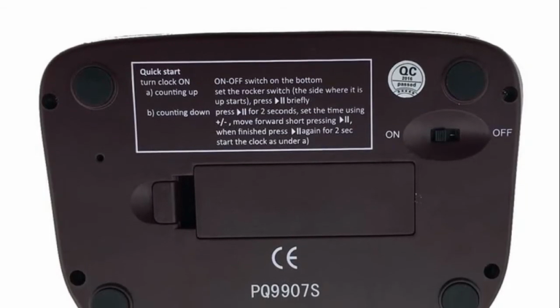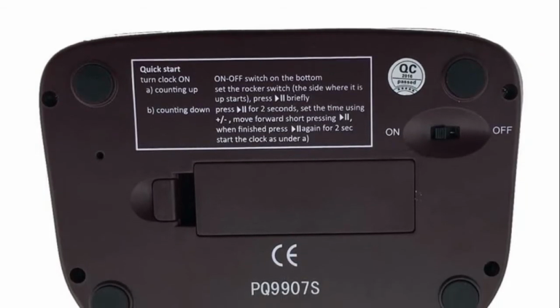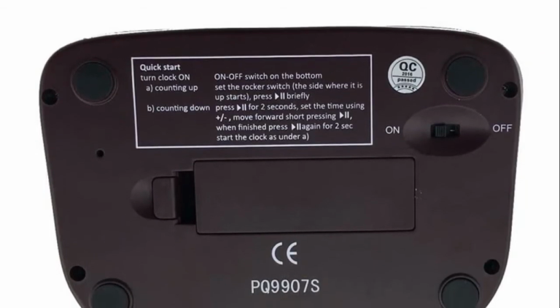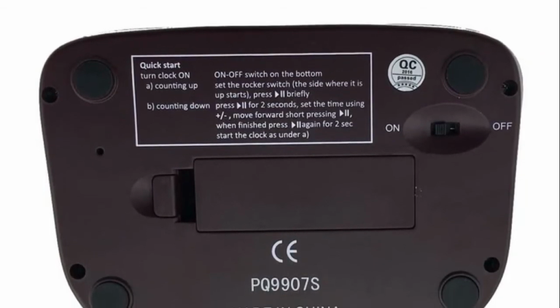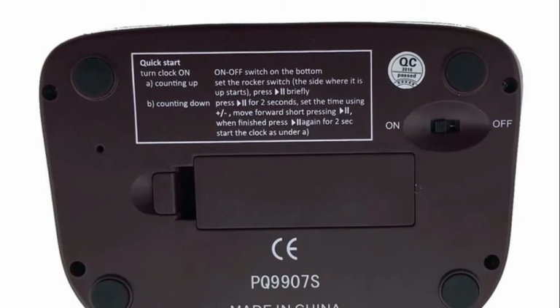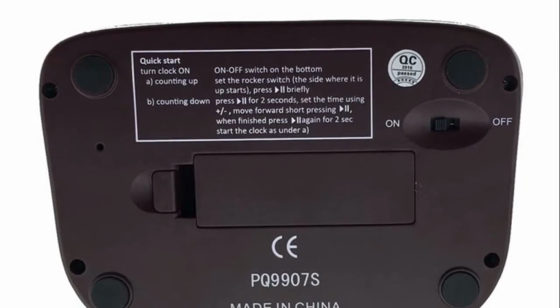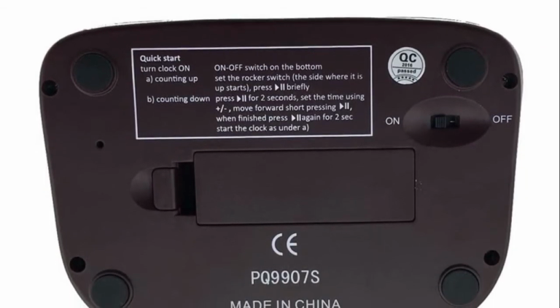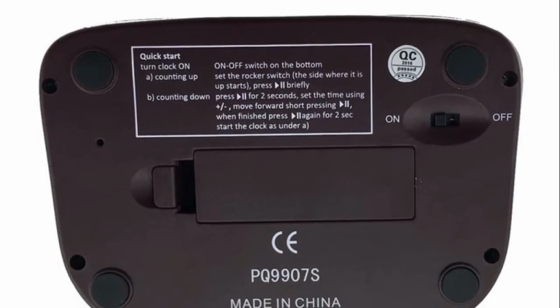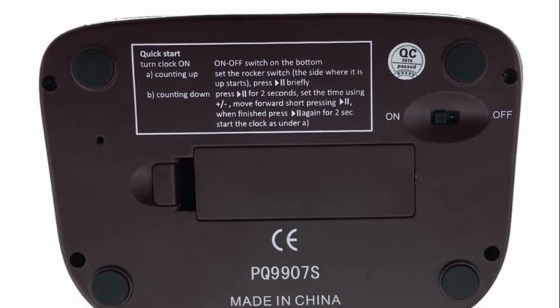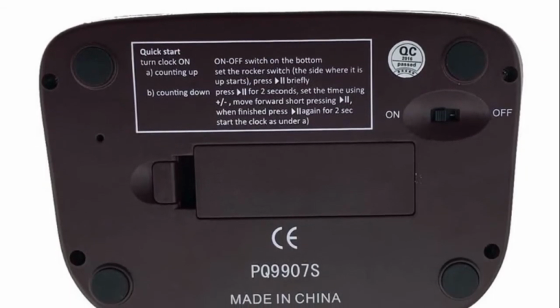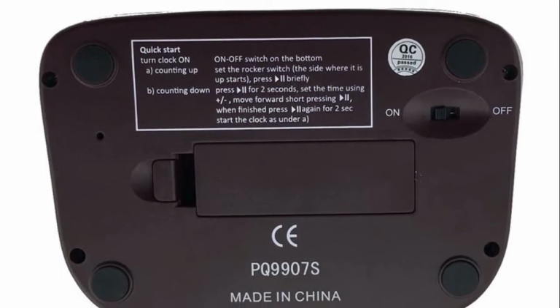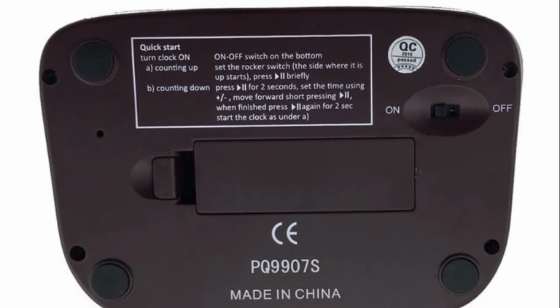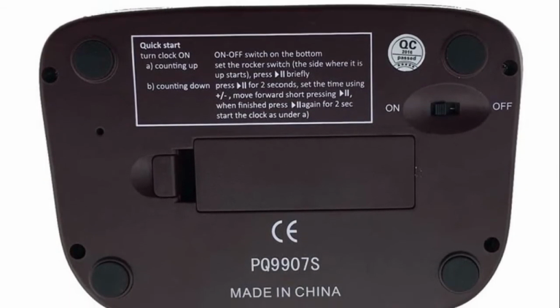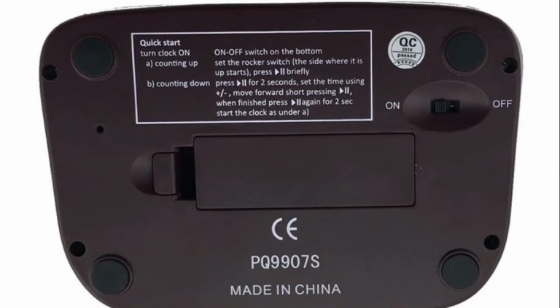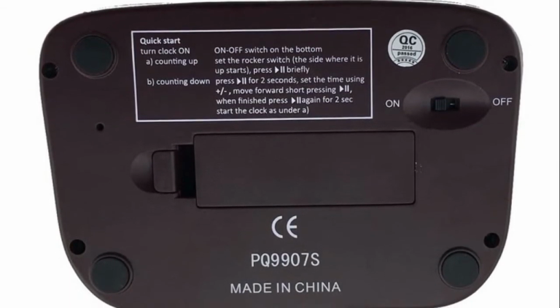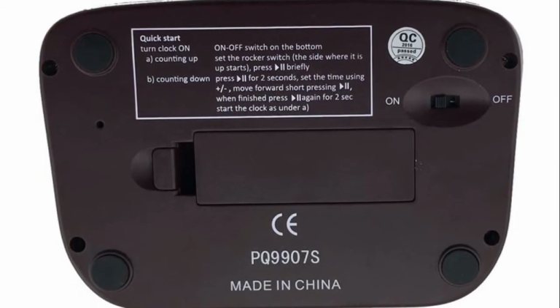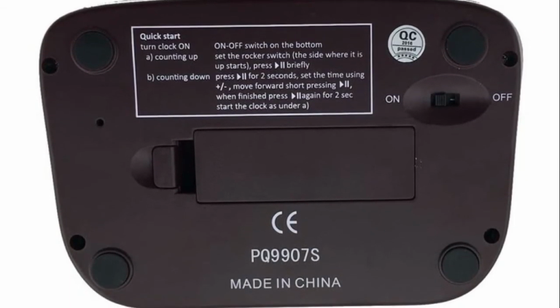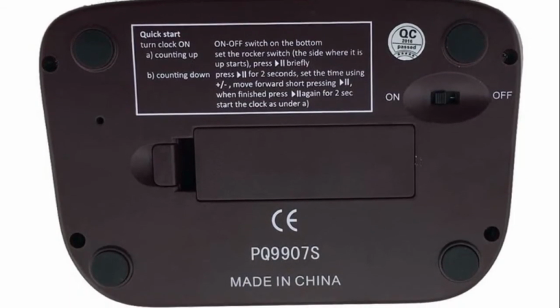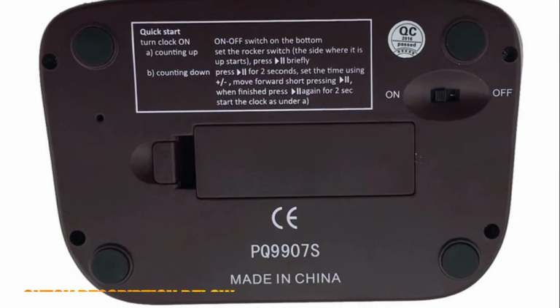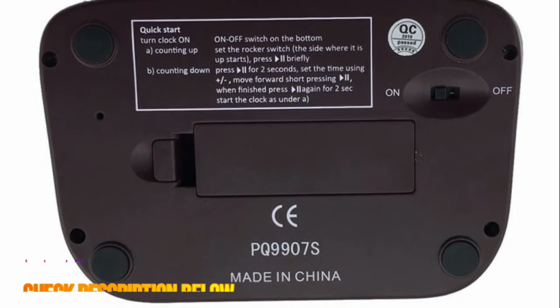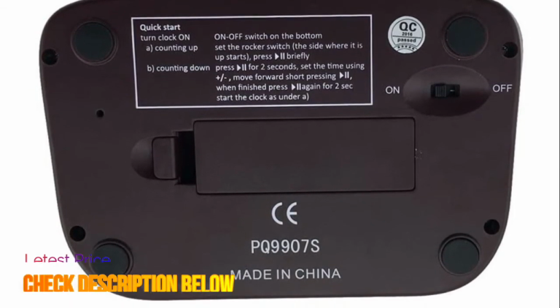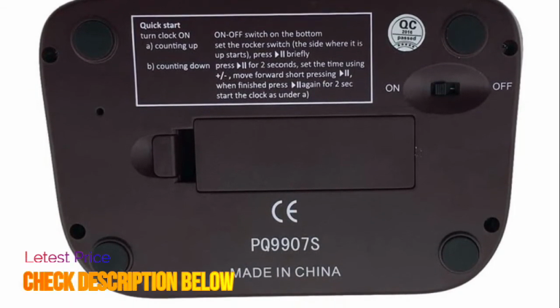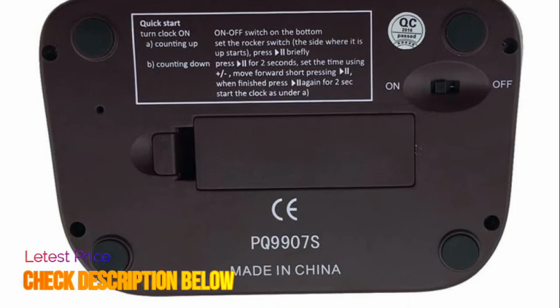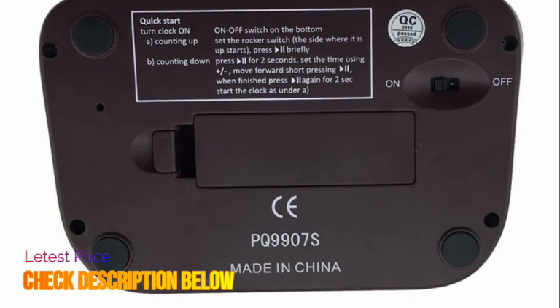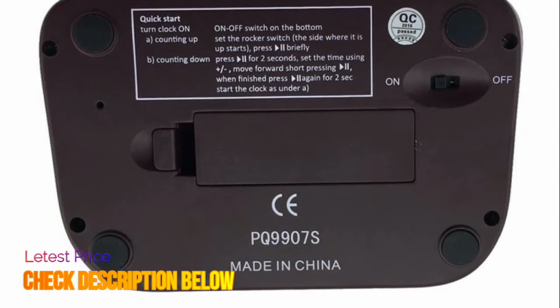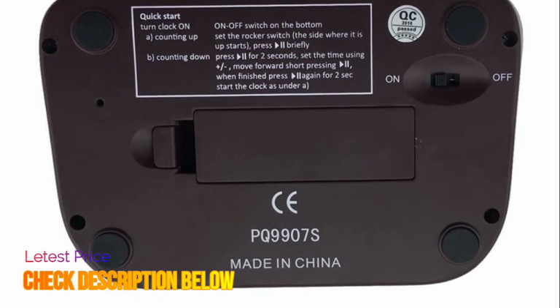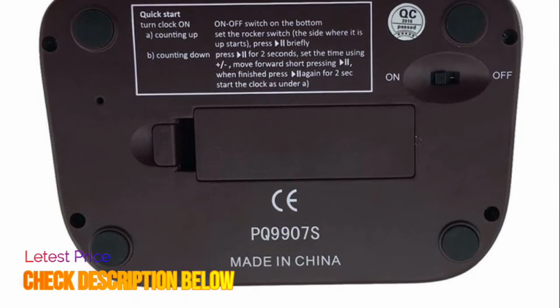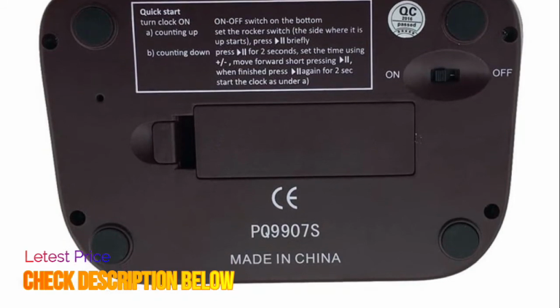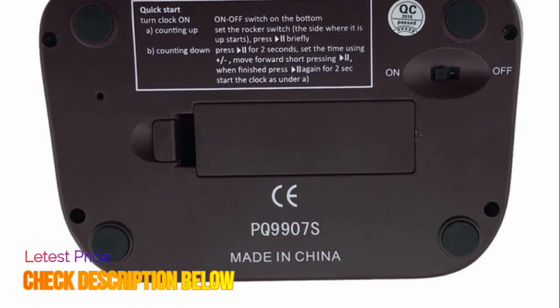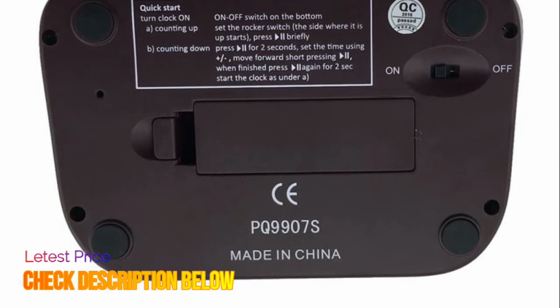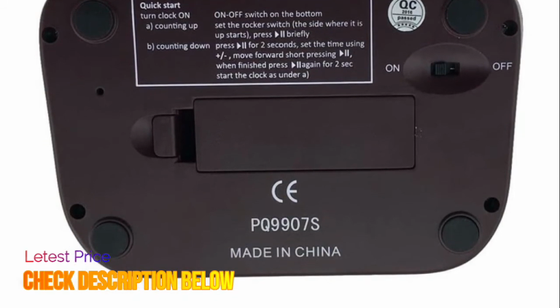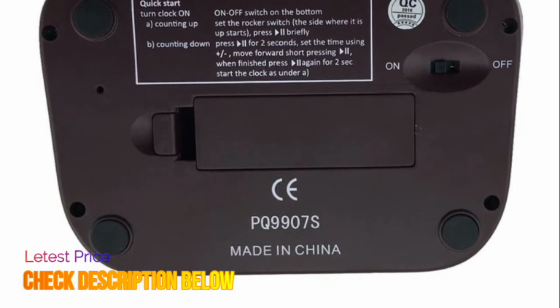With alarm when the match is over, you can open or close the alarm. Powered by 1 AA battery, not included.